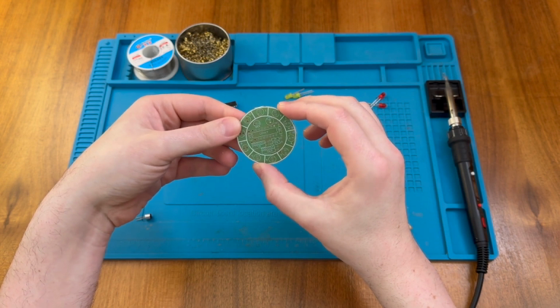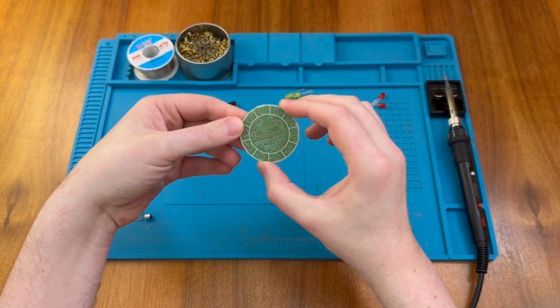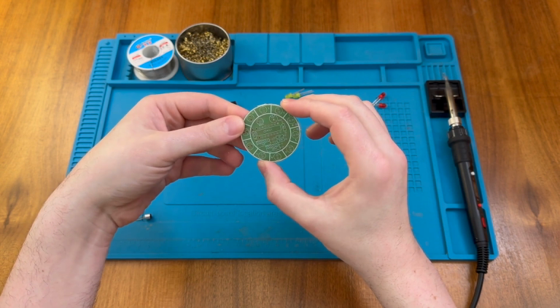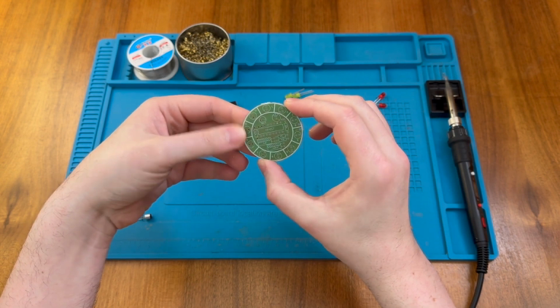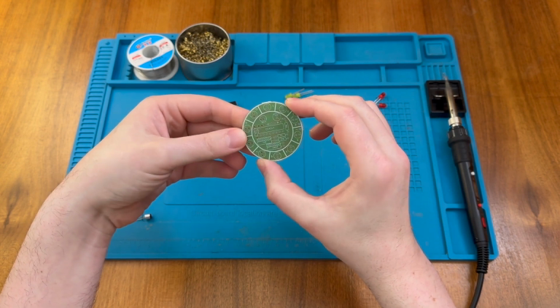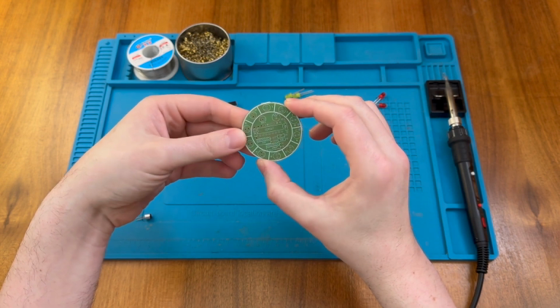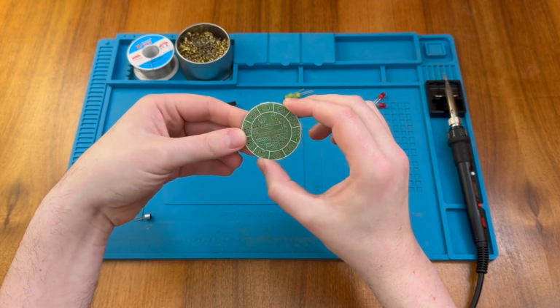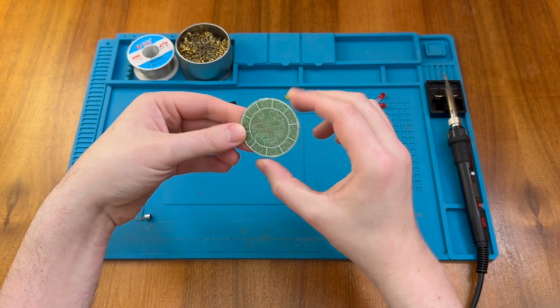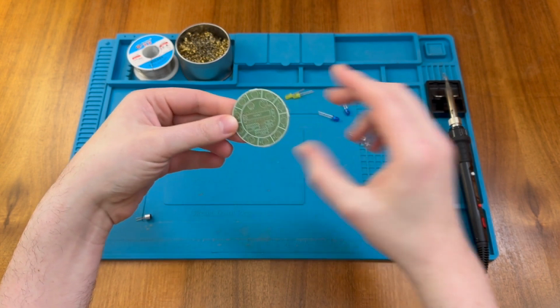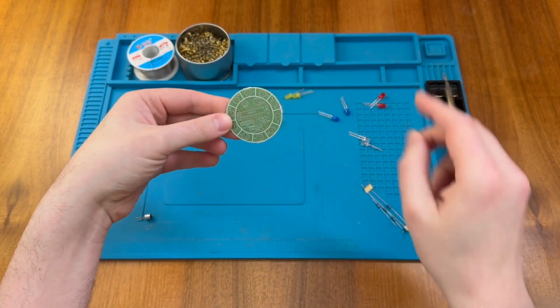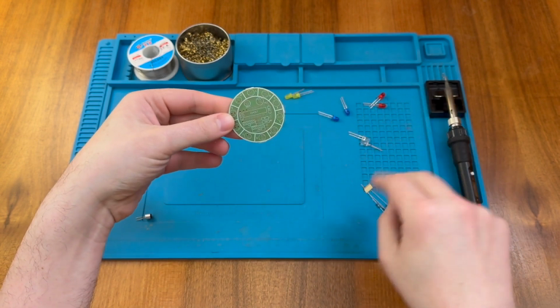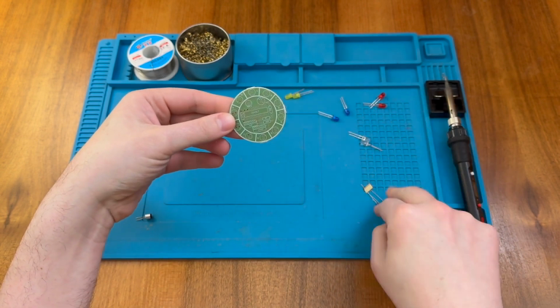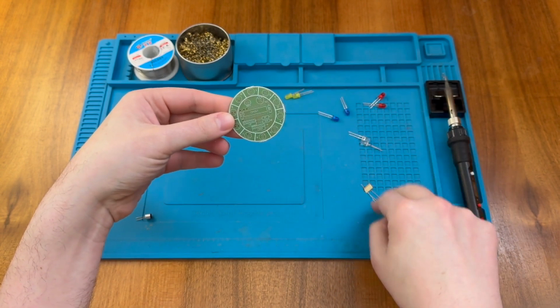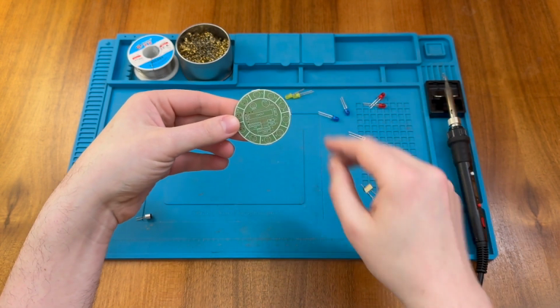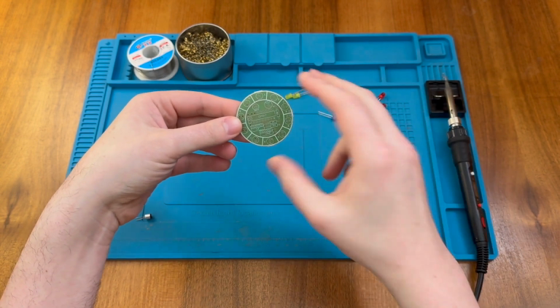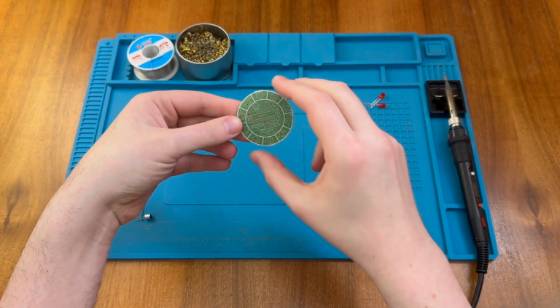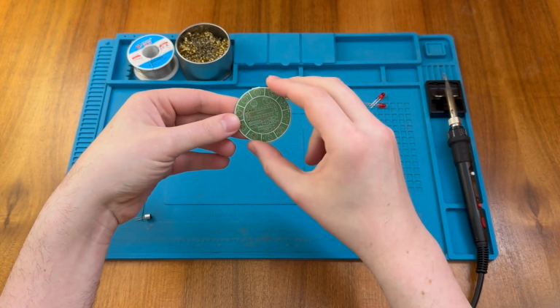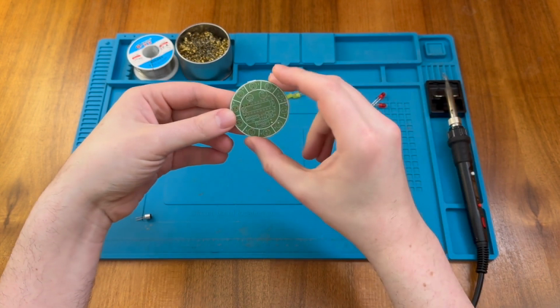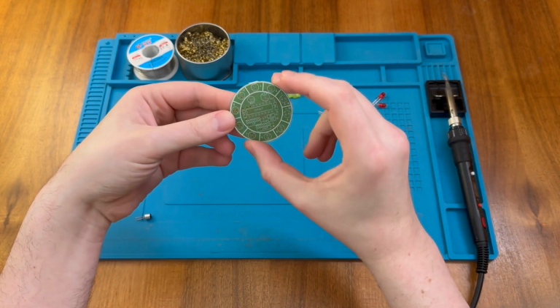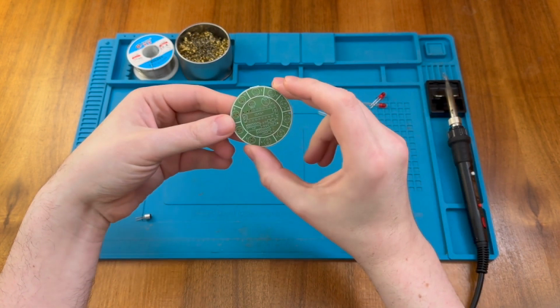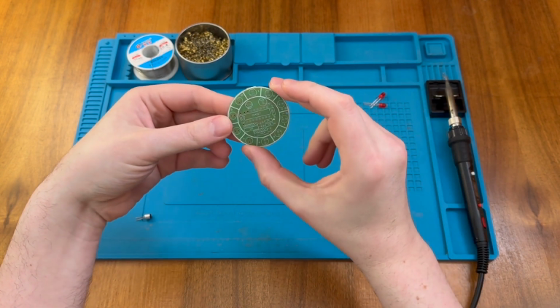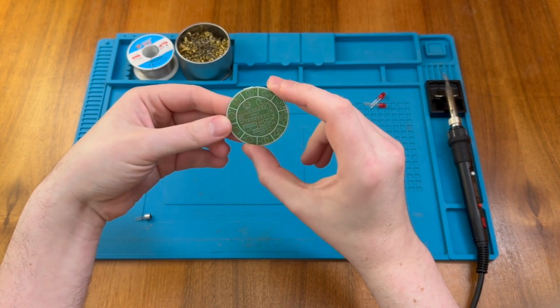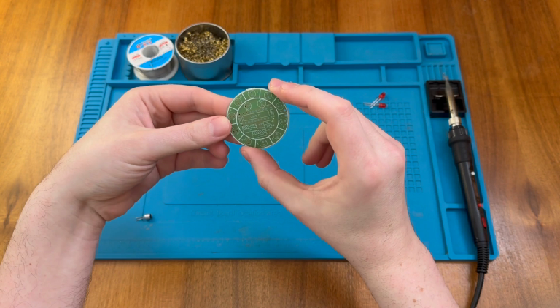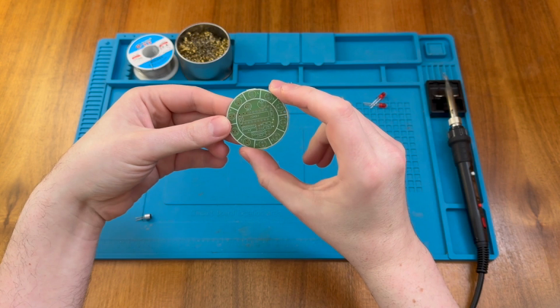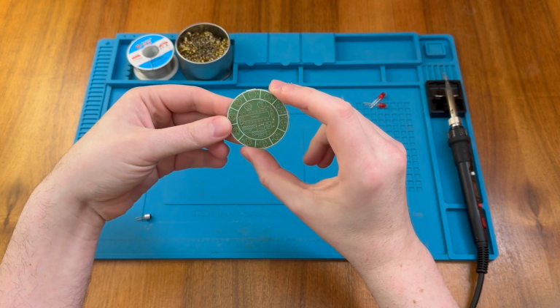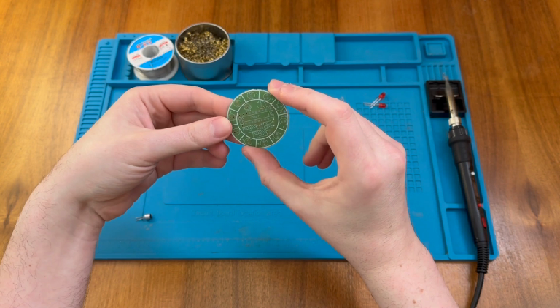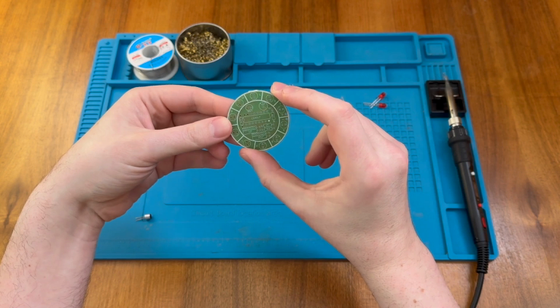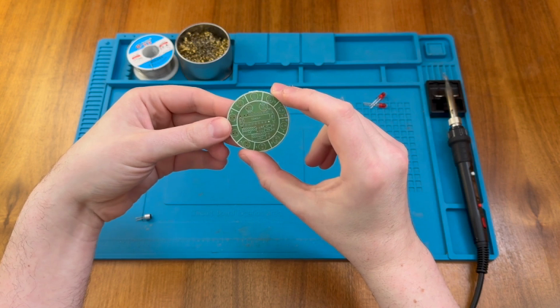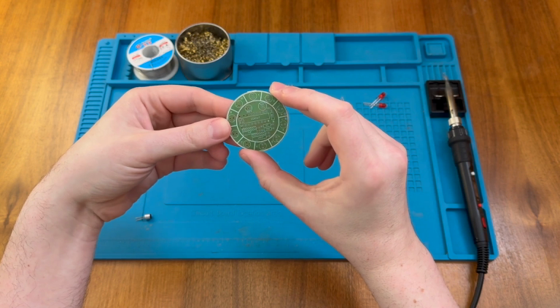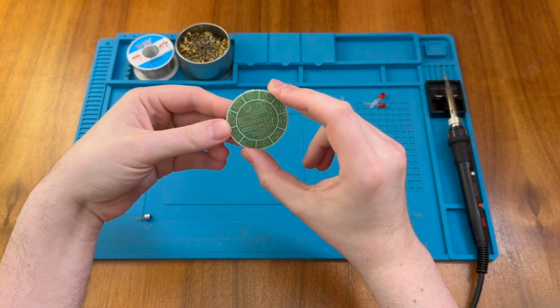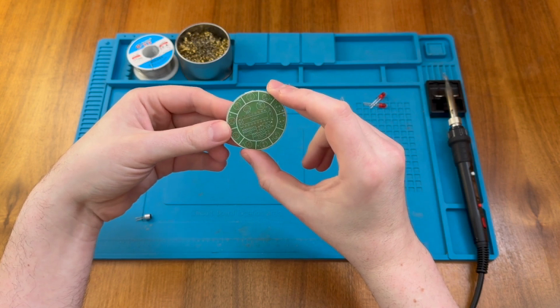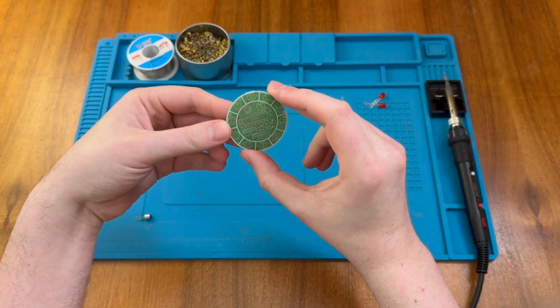The first thing I need to do is identify my four resistors and install them on the board. So I'm going to do that now.